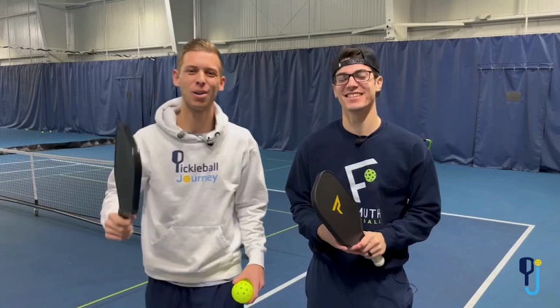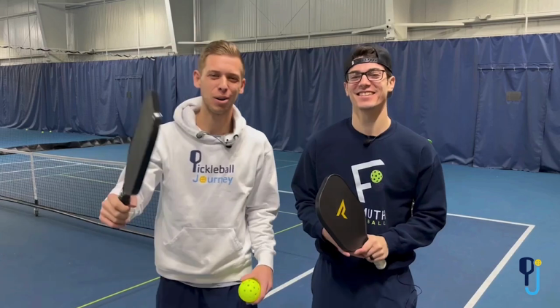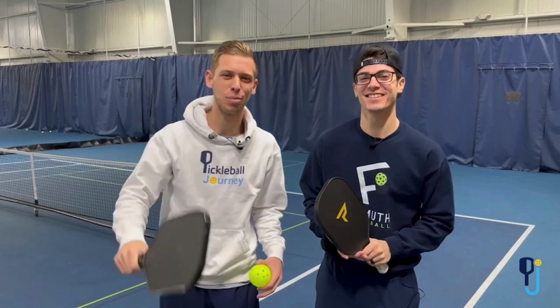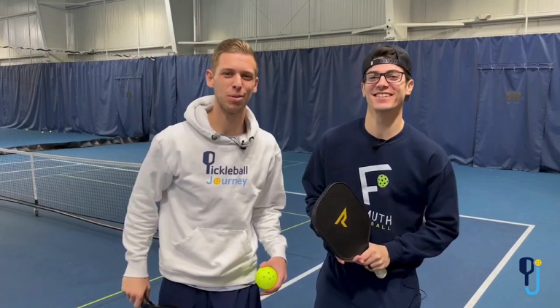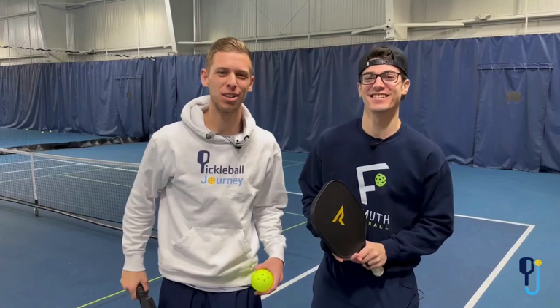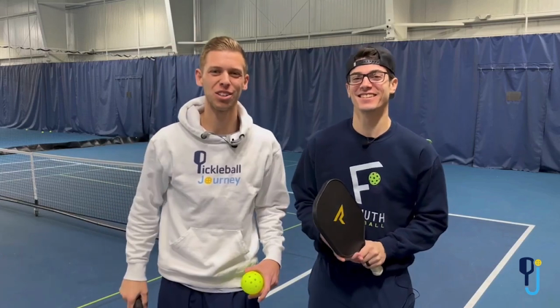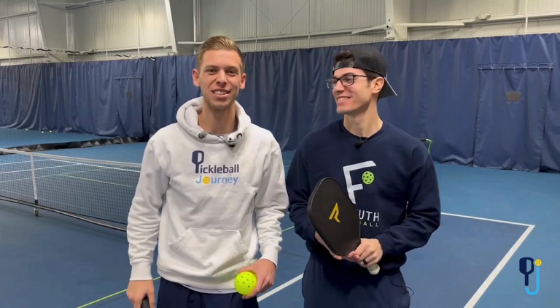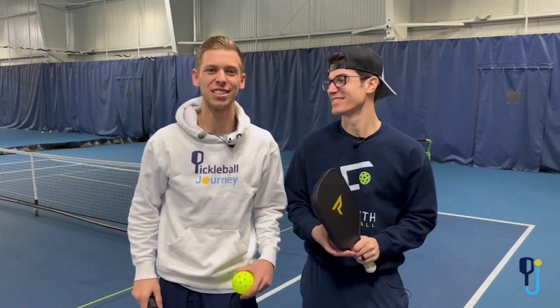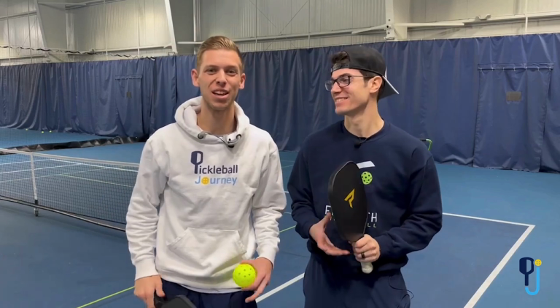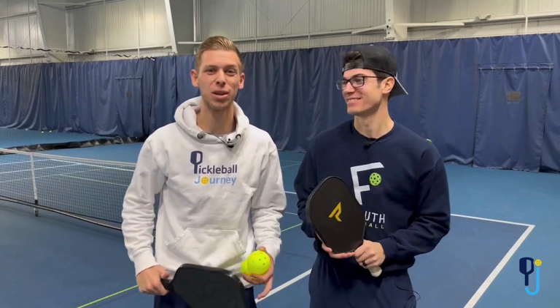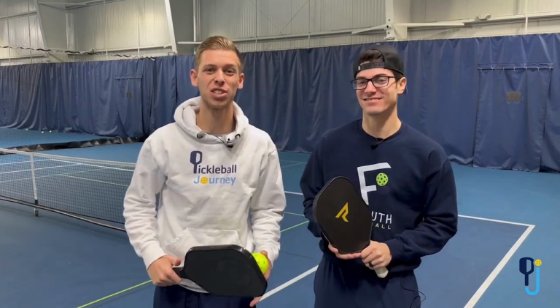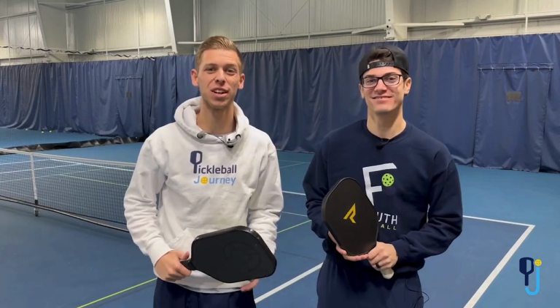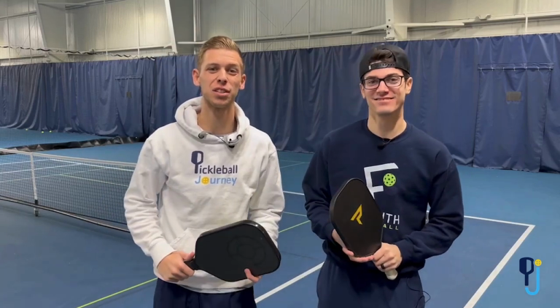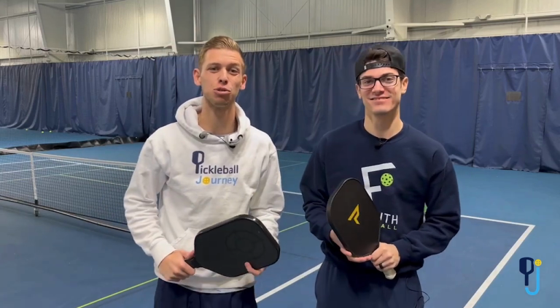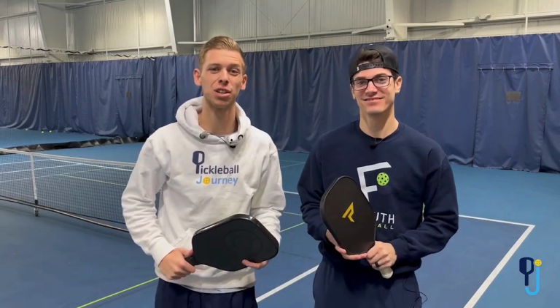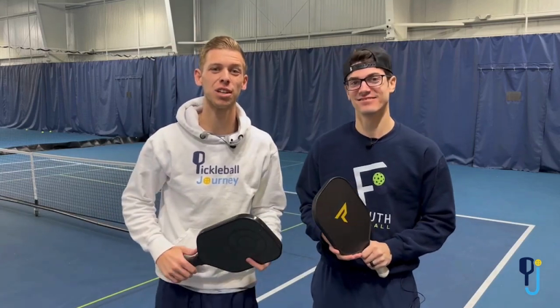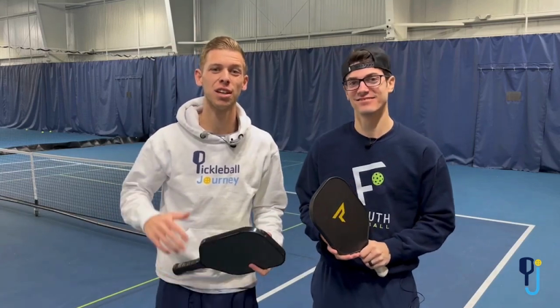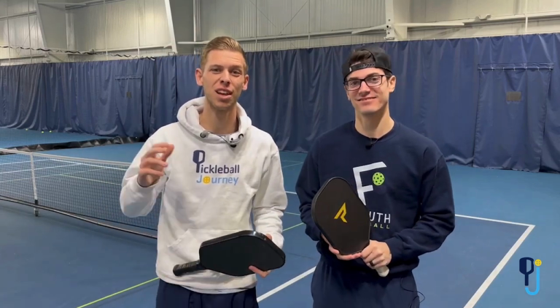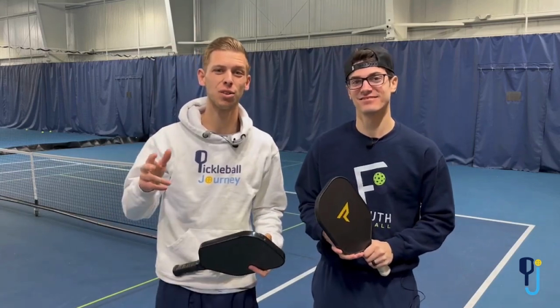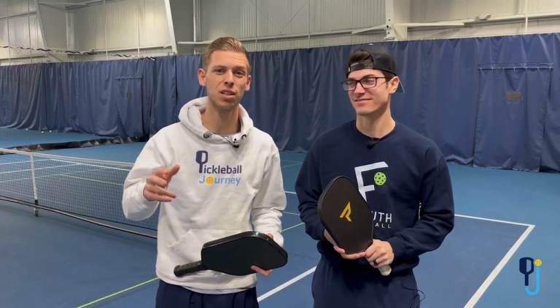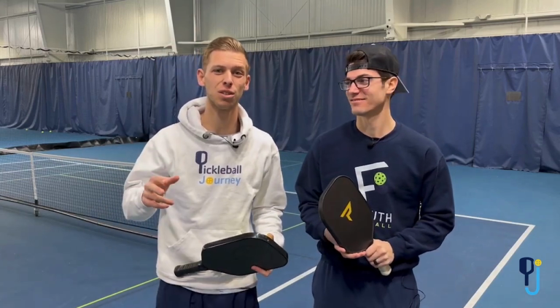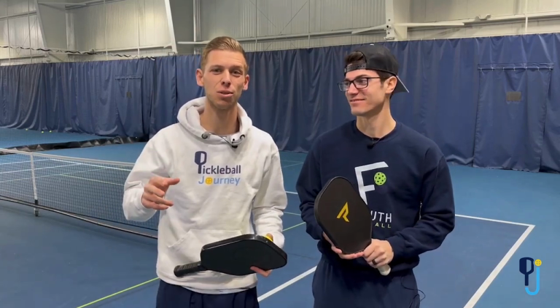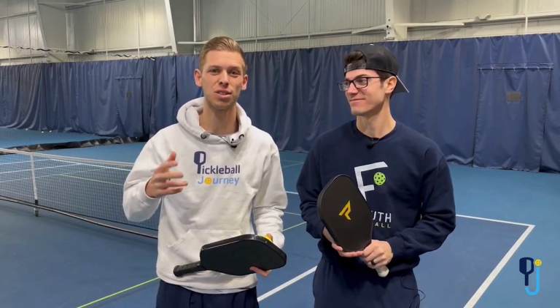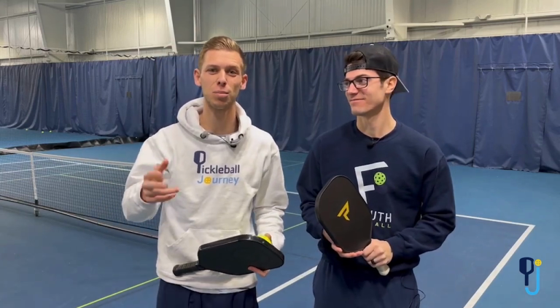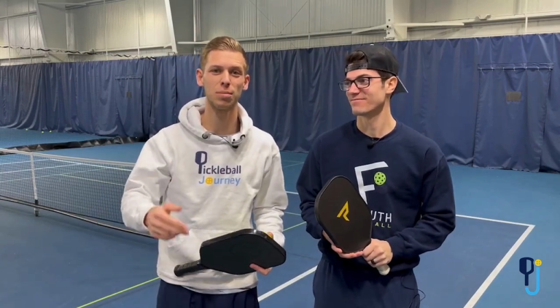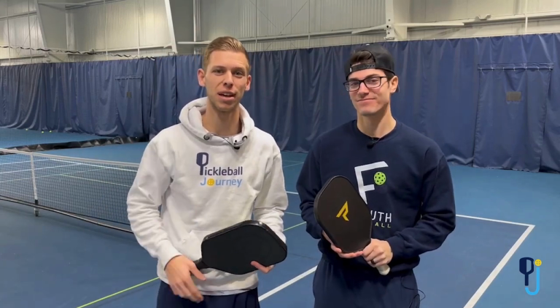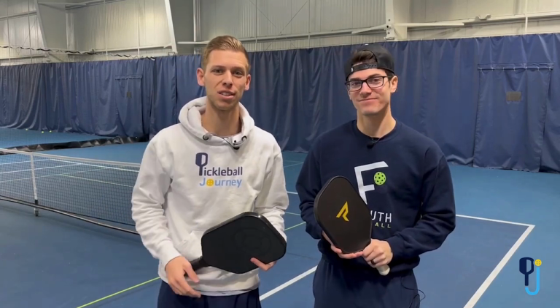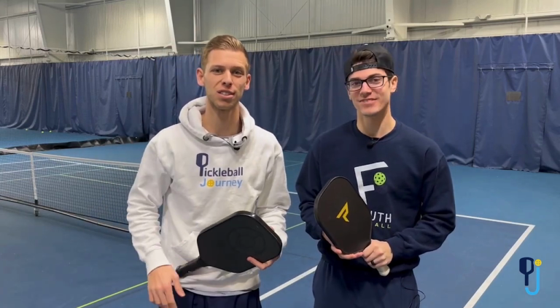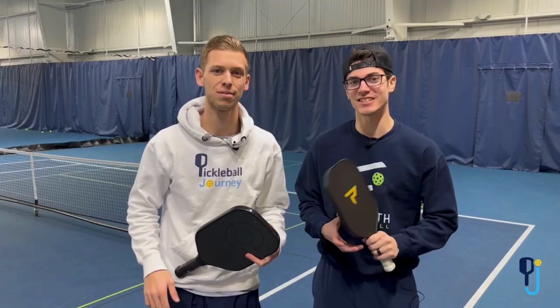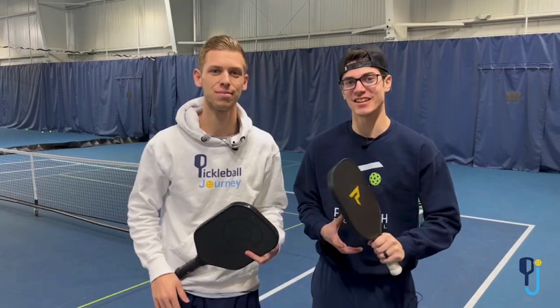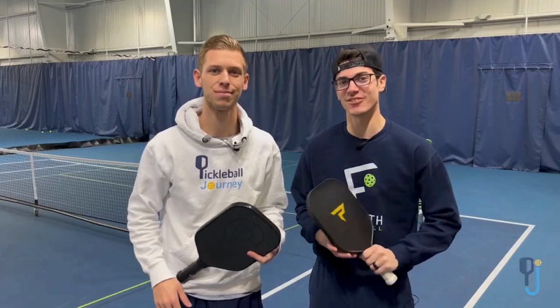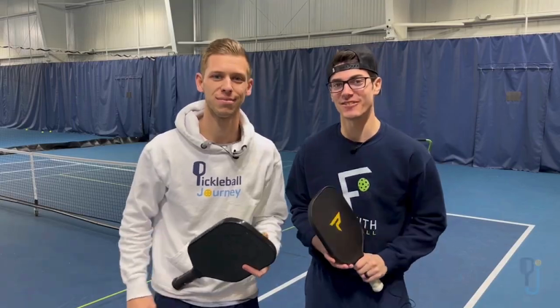Welcome to Pickleball Journey. Today we are sharing a drill that you can do to beat bangers. Let's get into it.